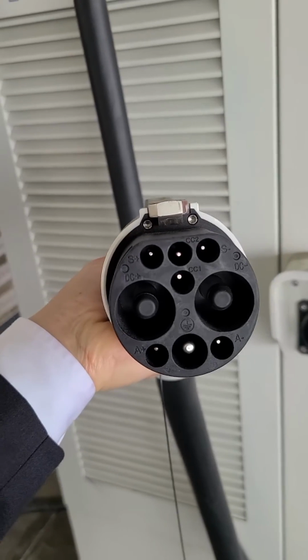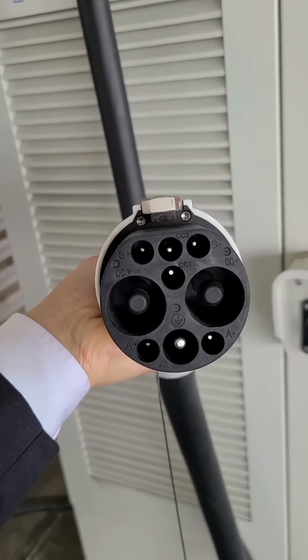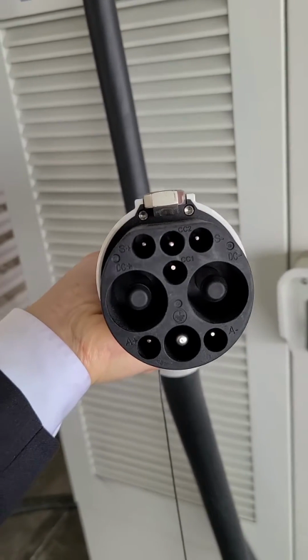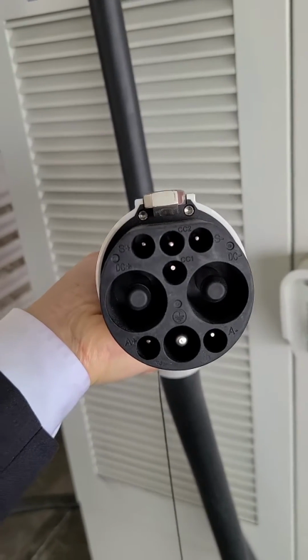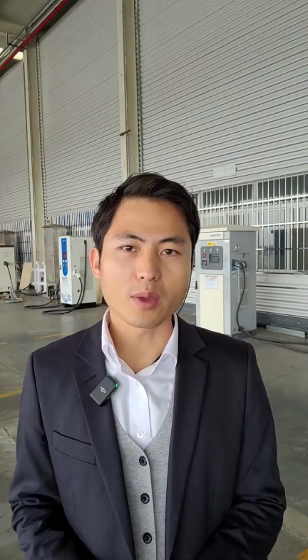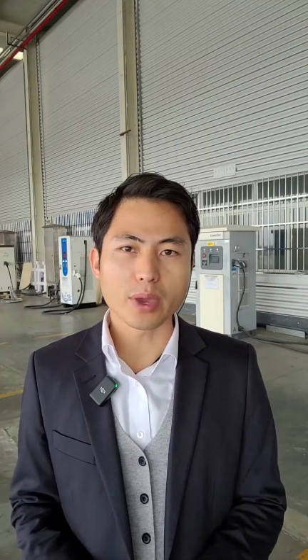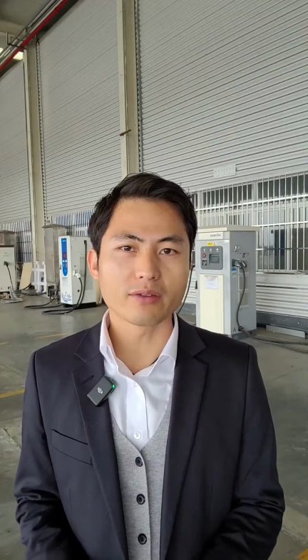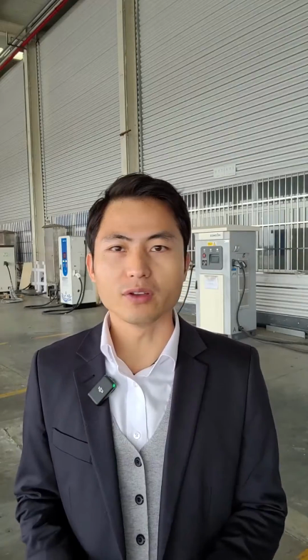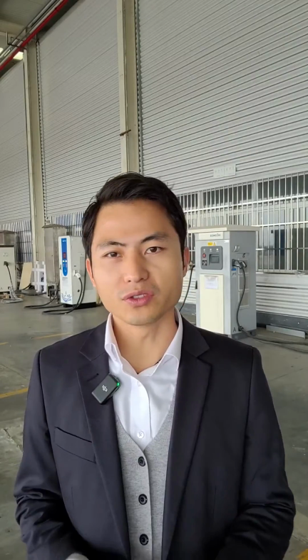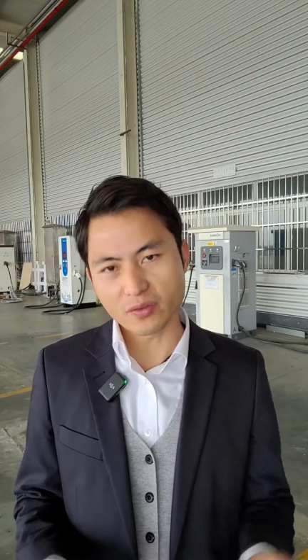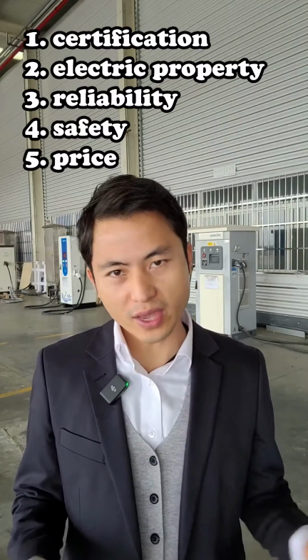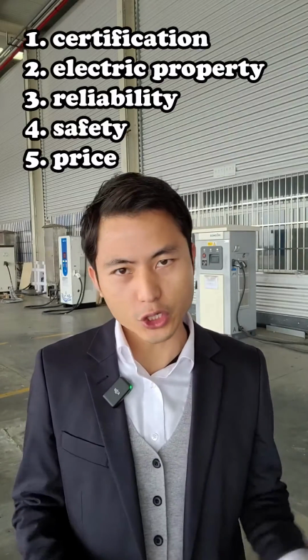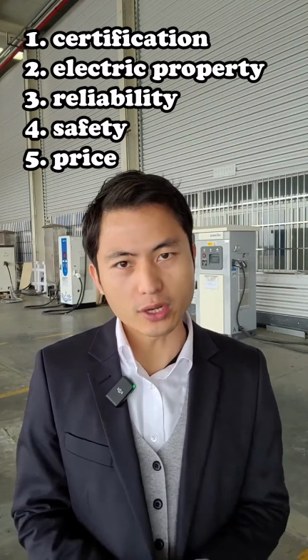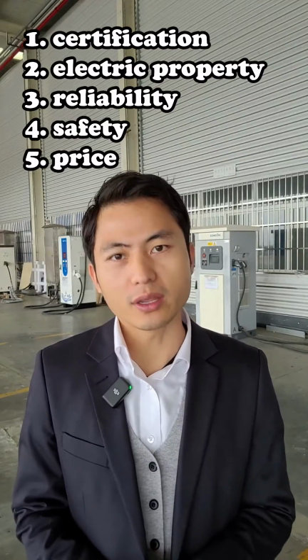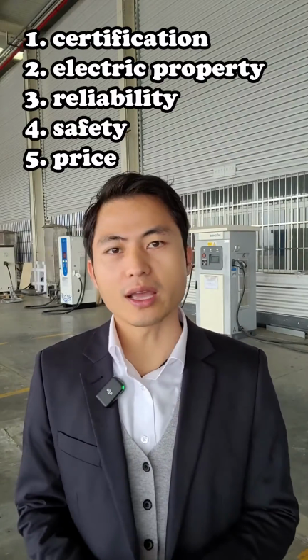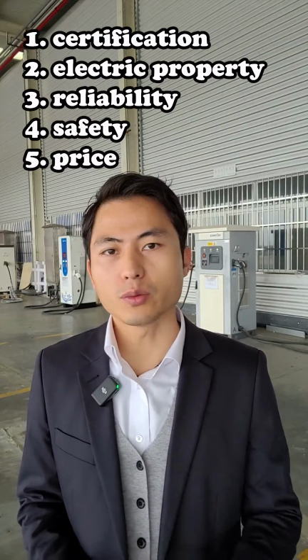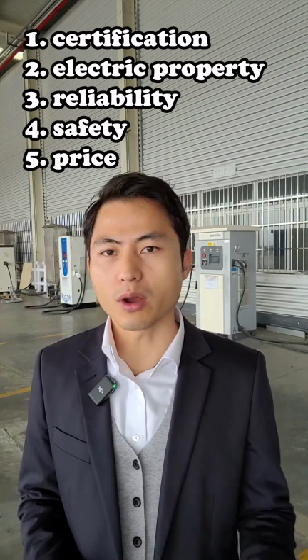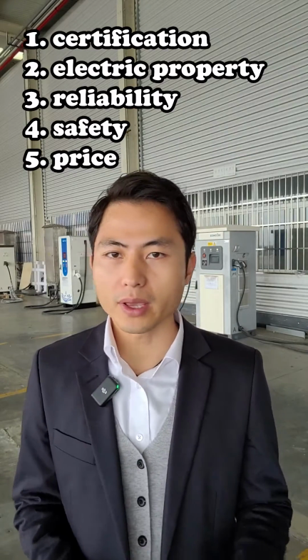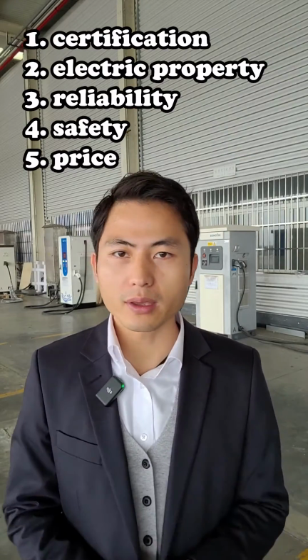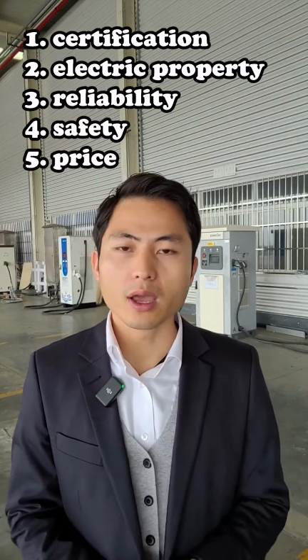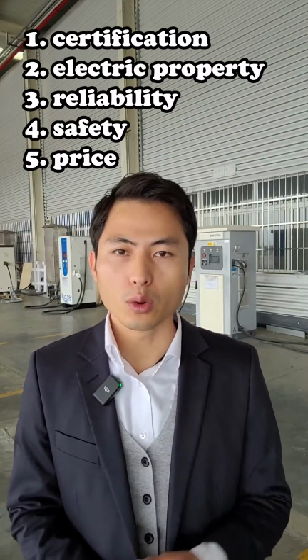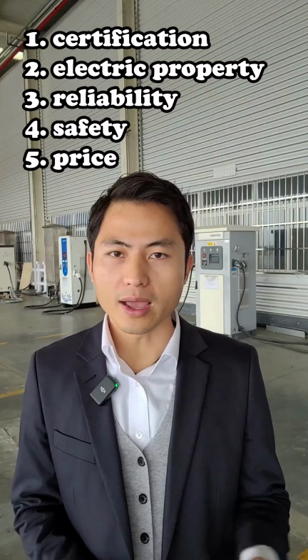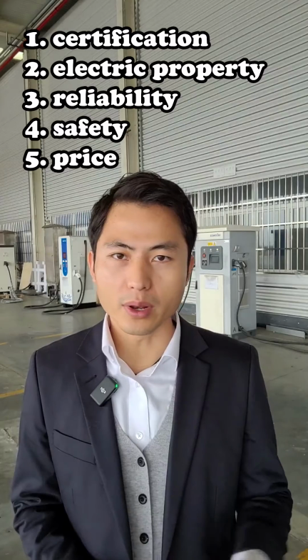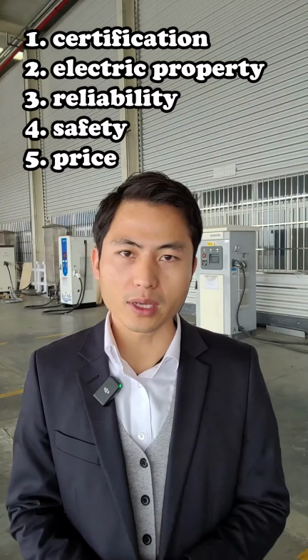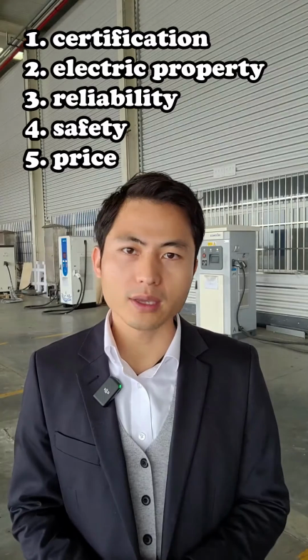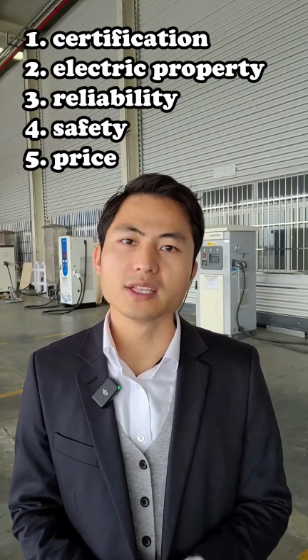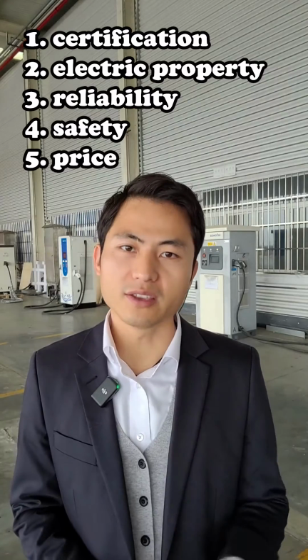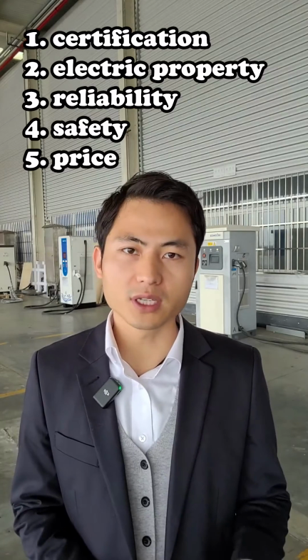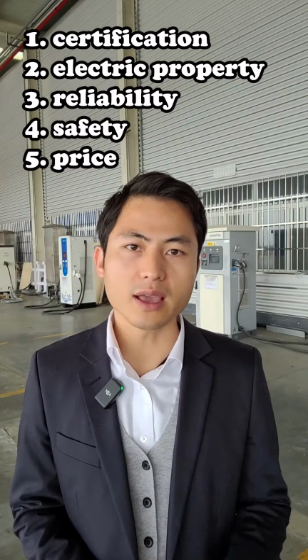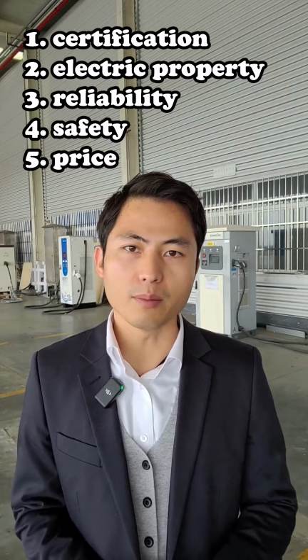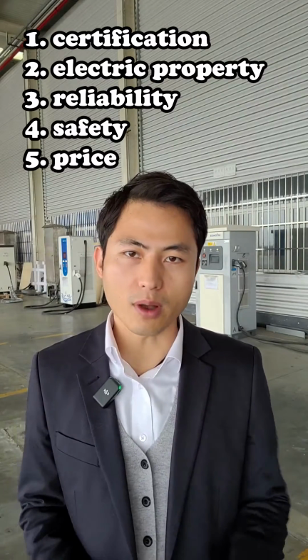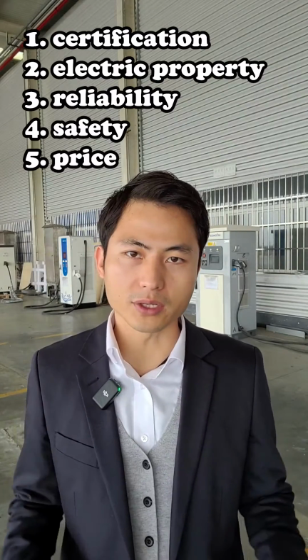Now we're going to compare from certification, electric property, reliability, safety, and price.